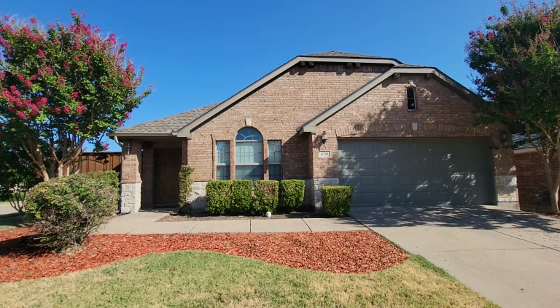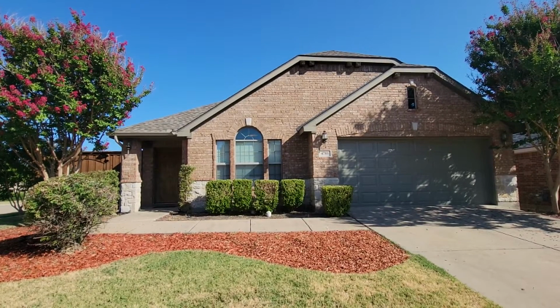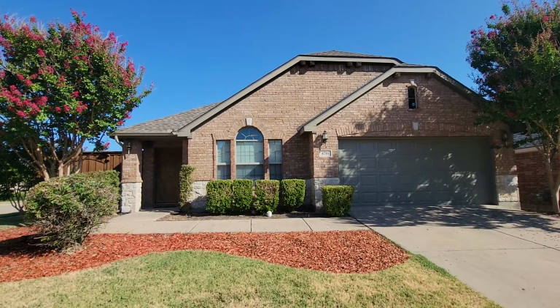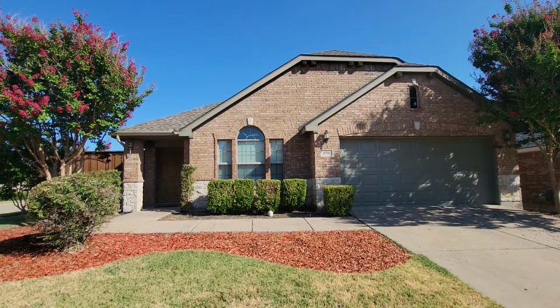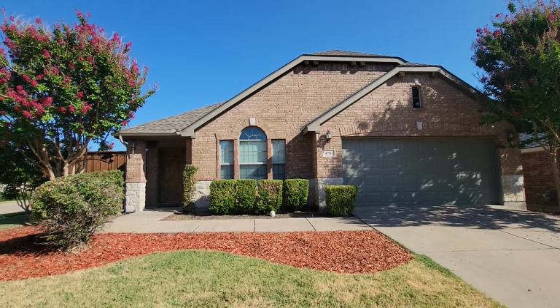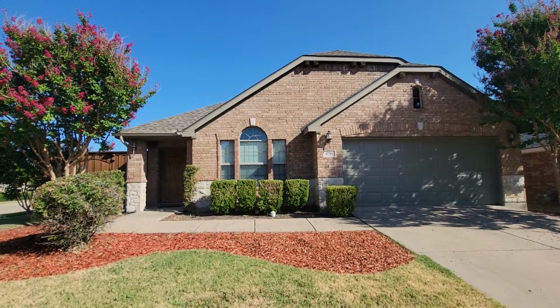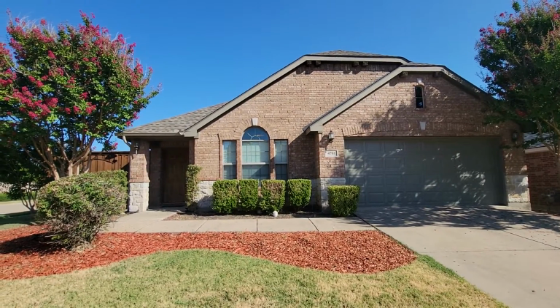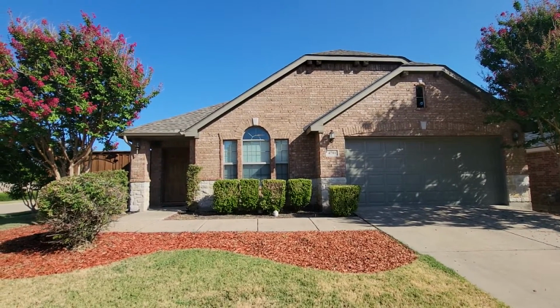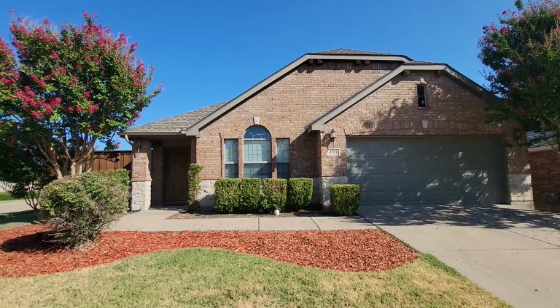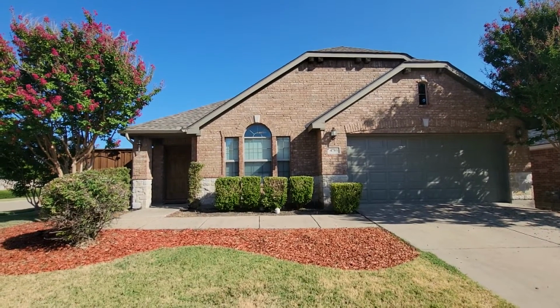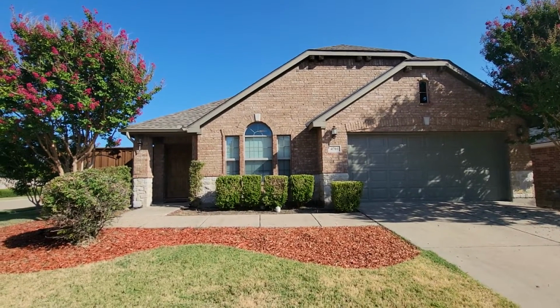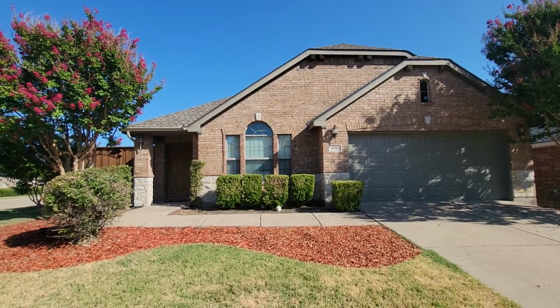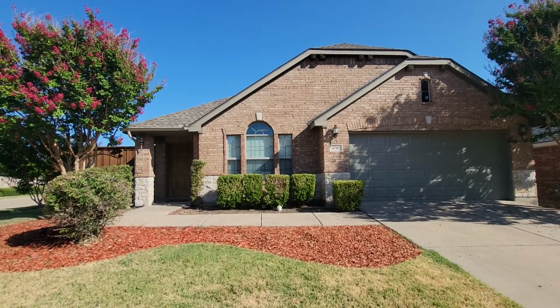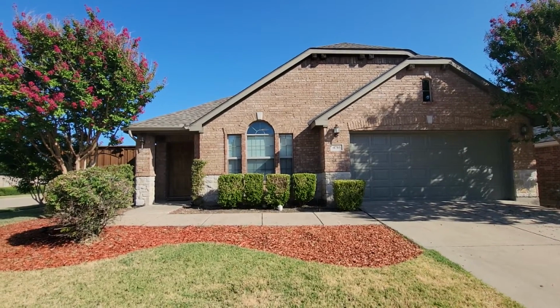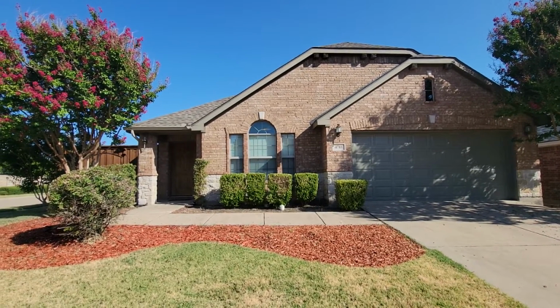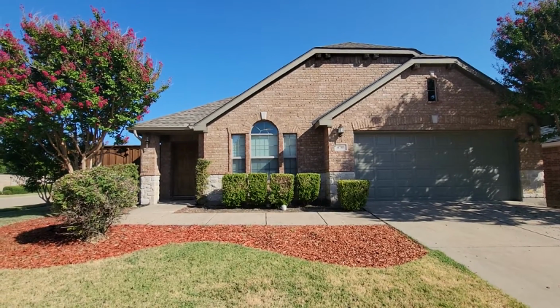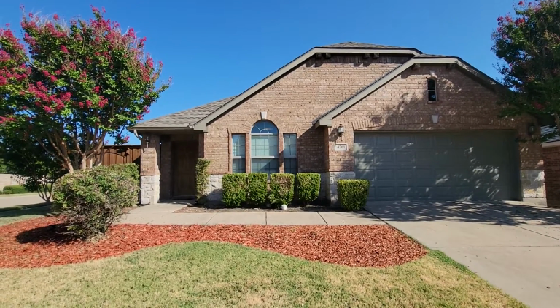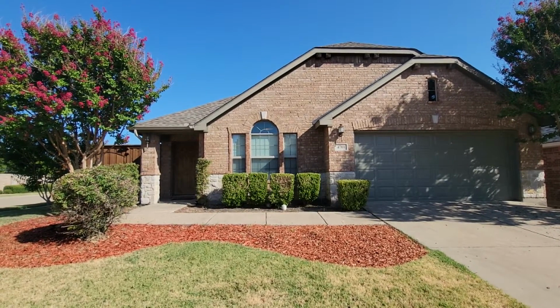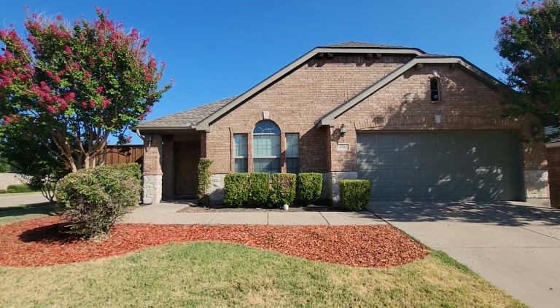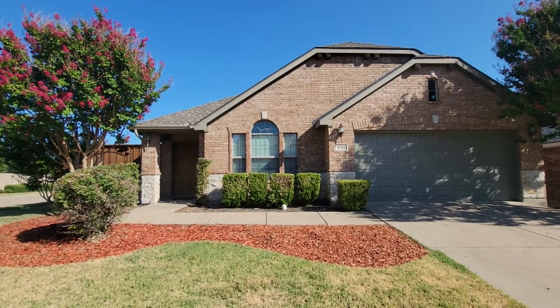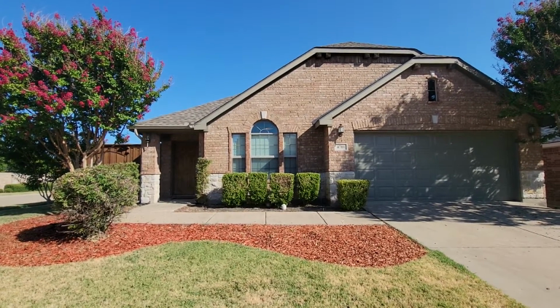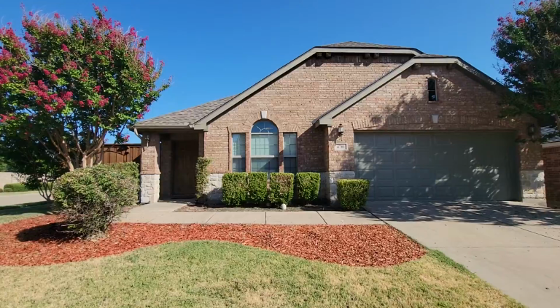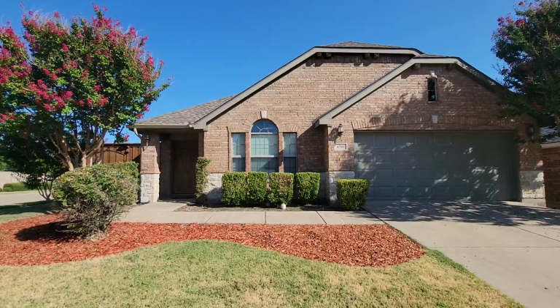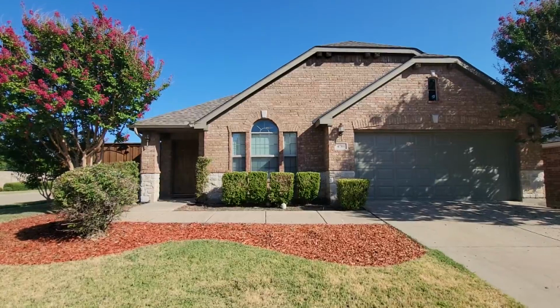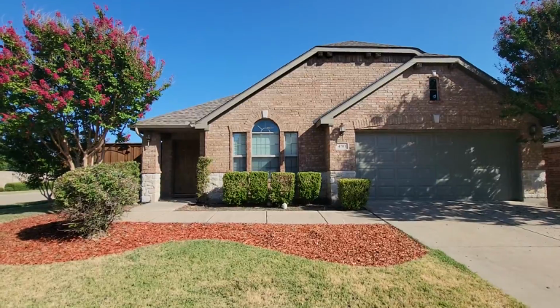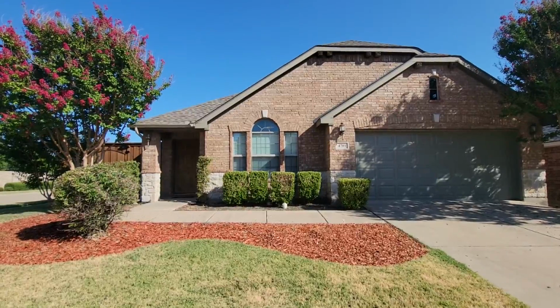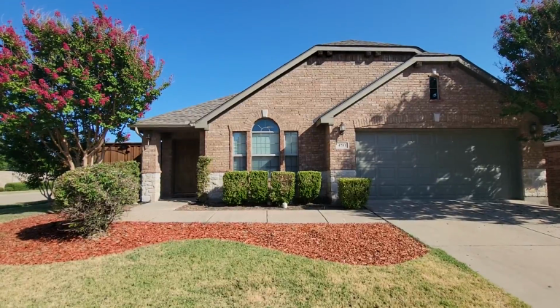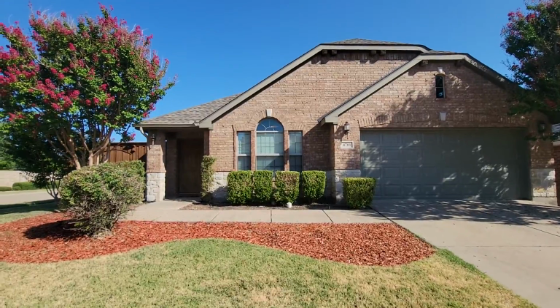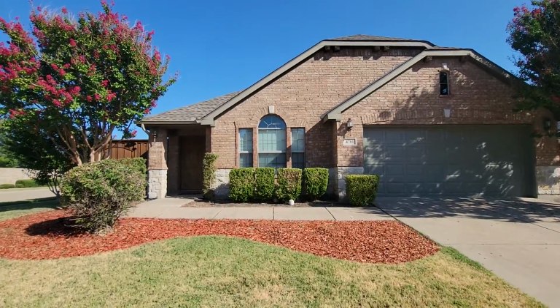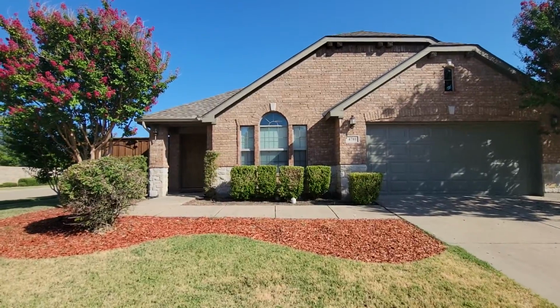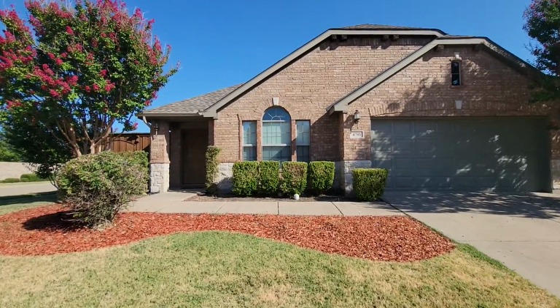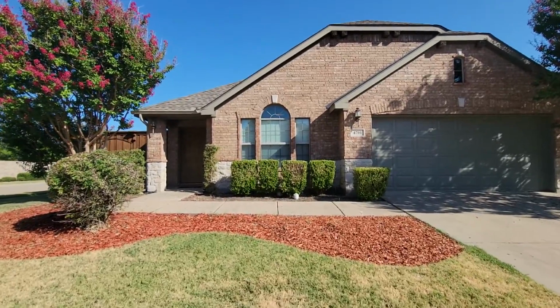Good afternoon. We're at 4701 Worchester and we're going to take a quick tour of this home.